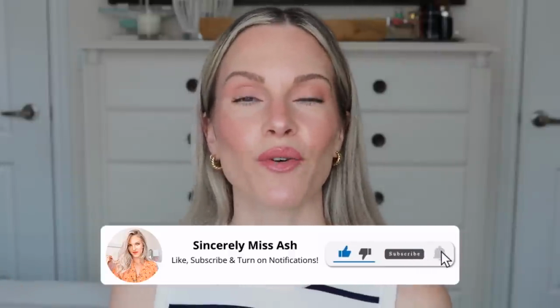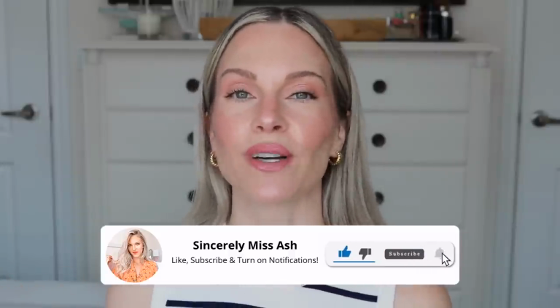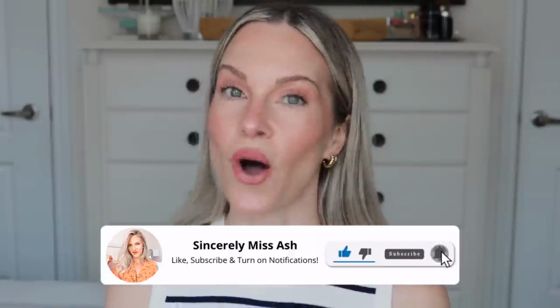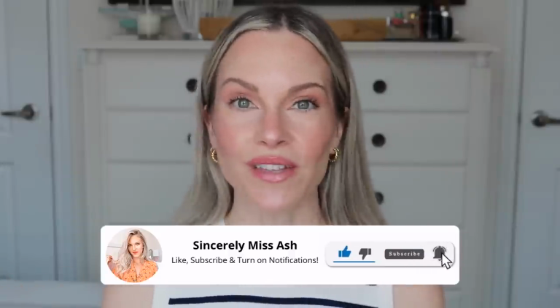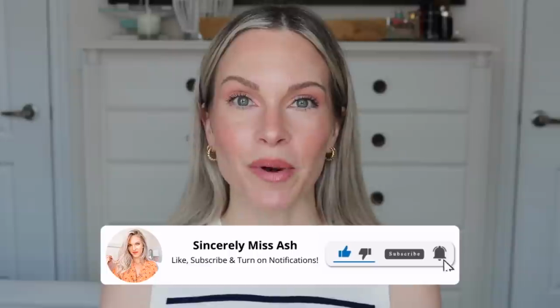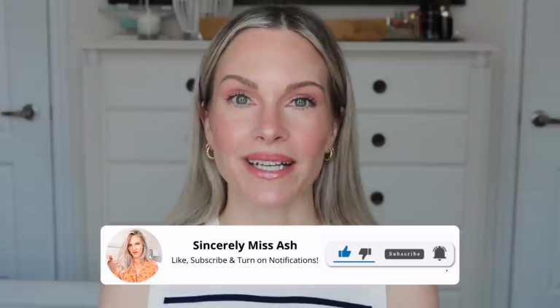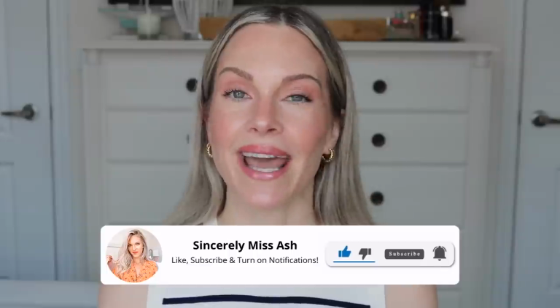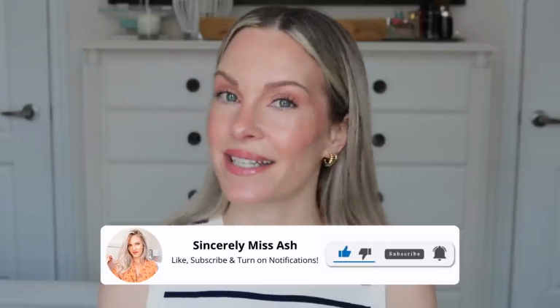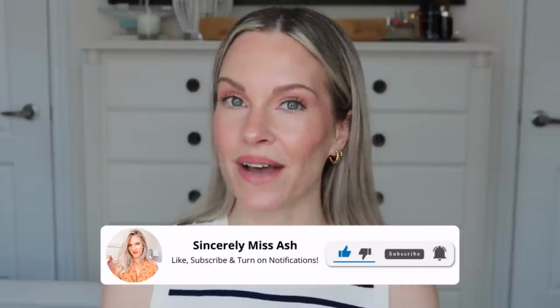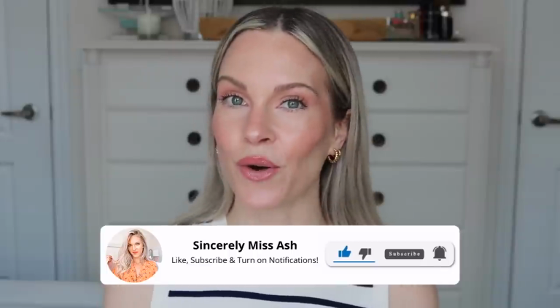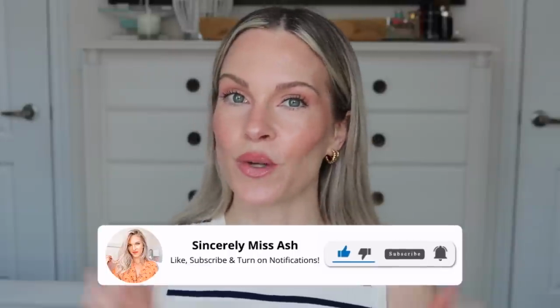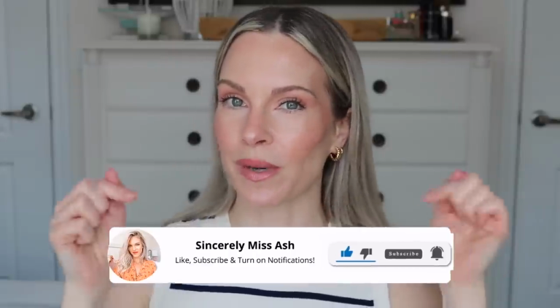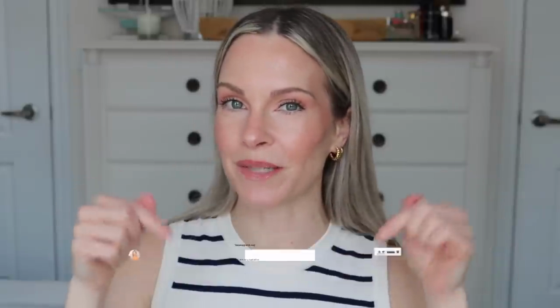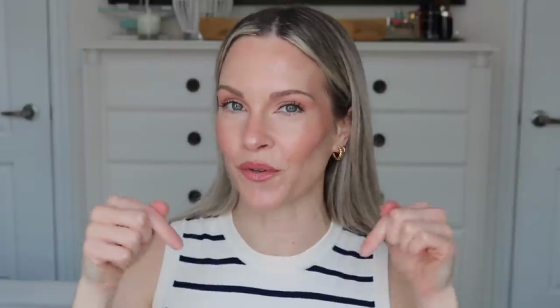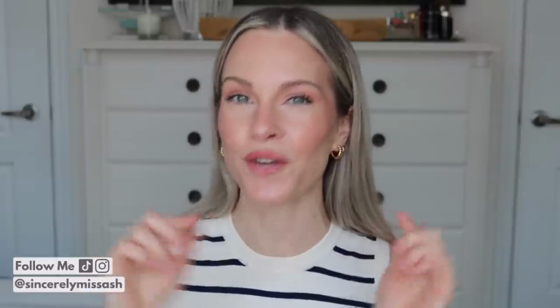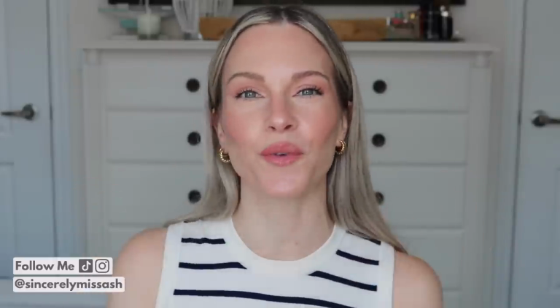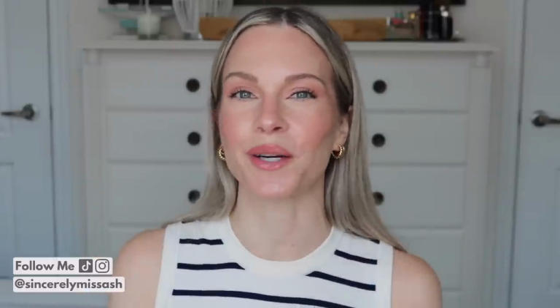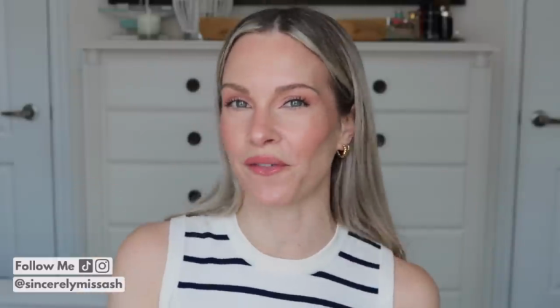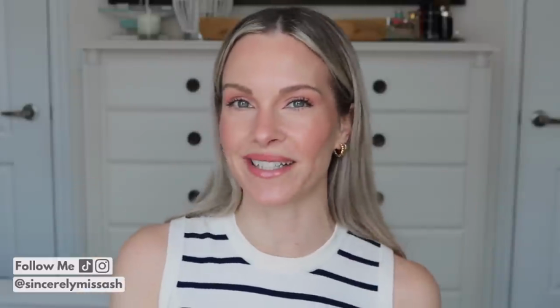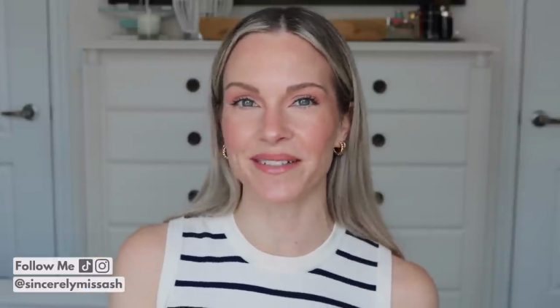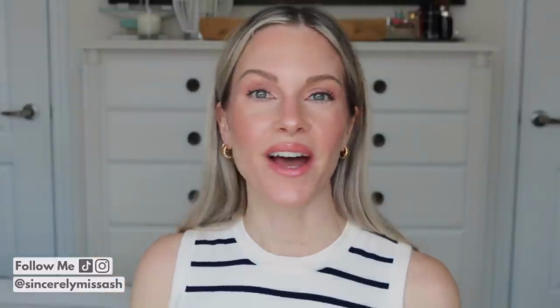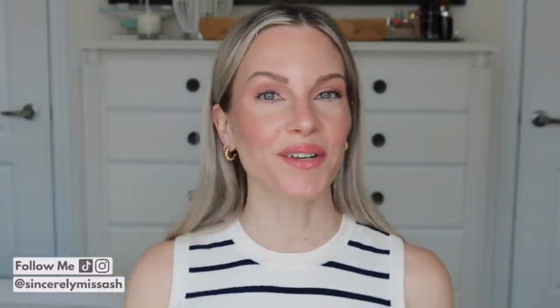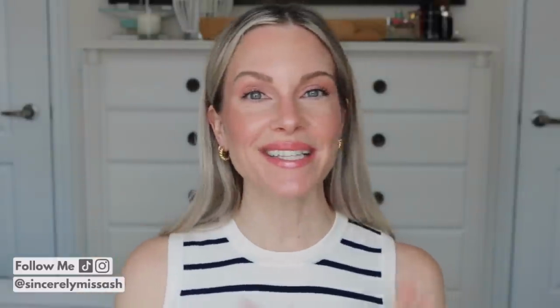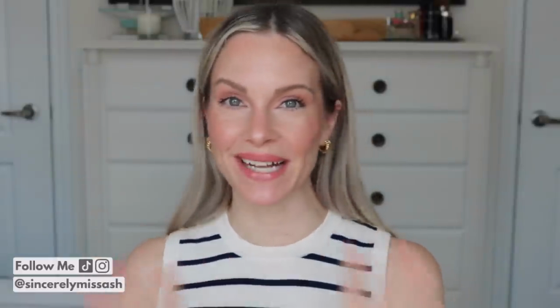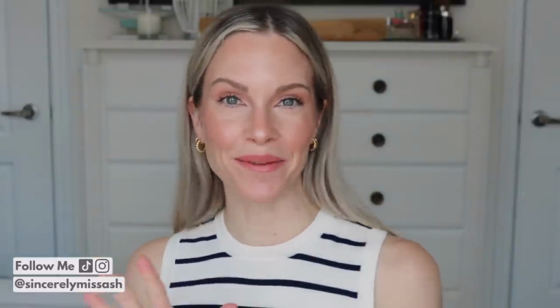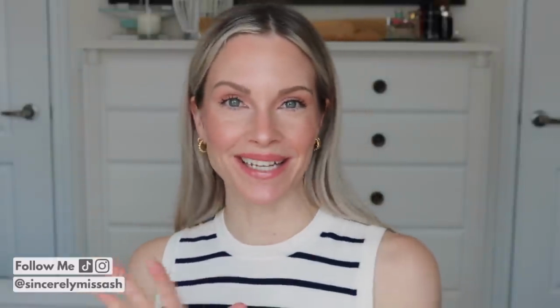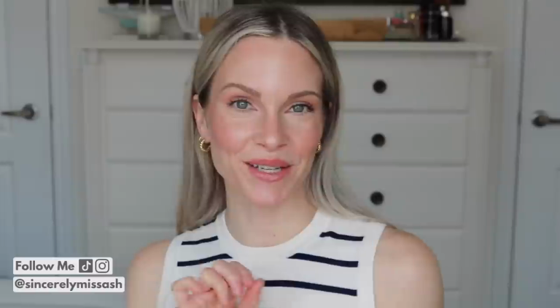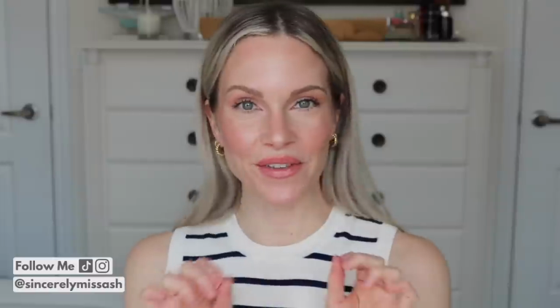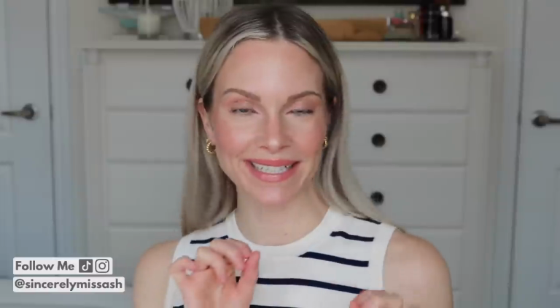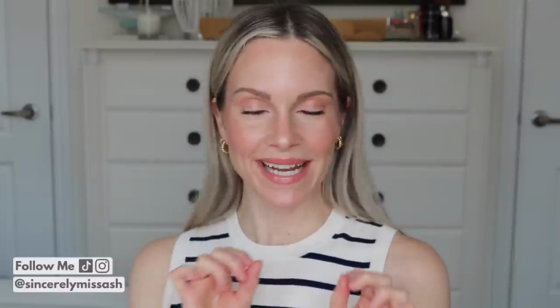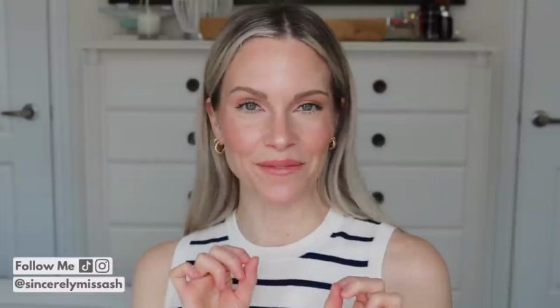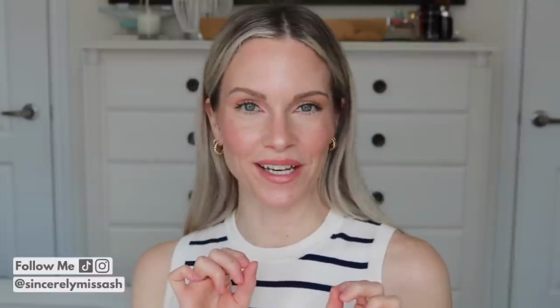All of these products and discount codes will be linked below for you for your reference. Let's get right into this exciting video.